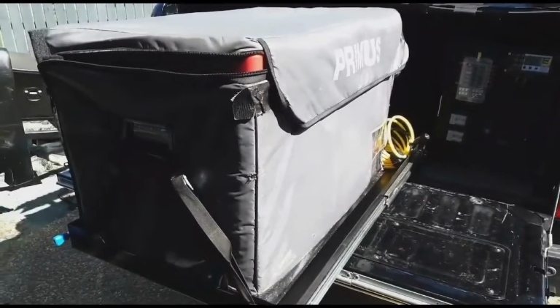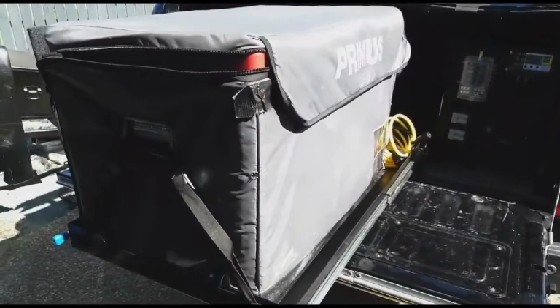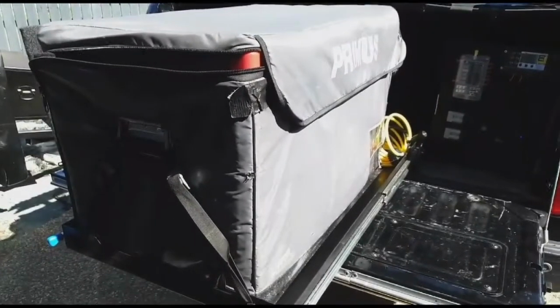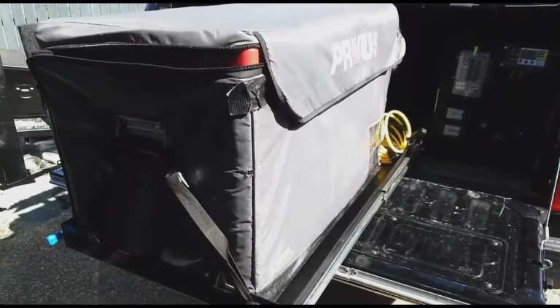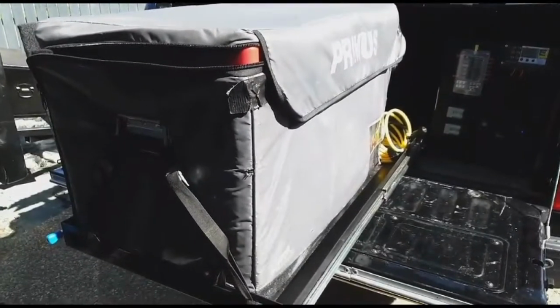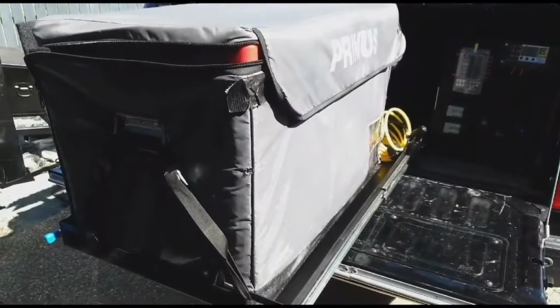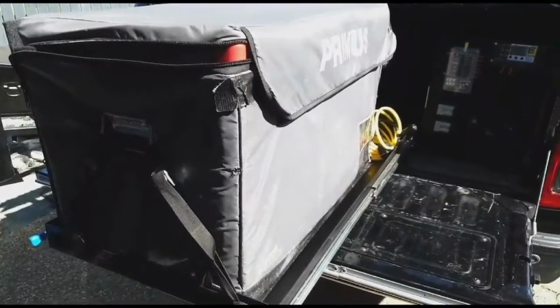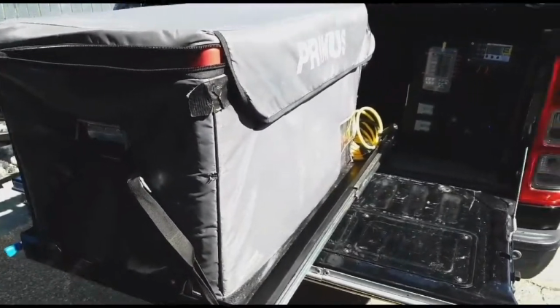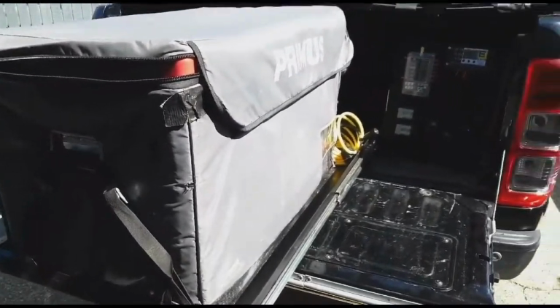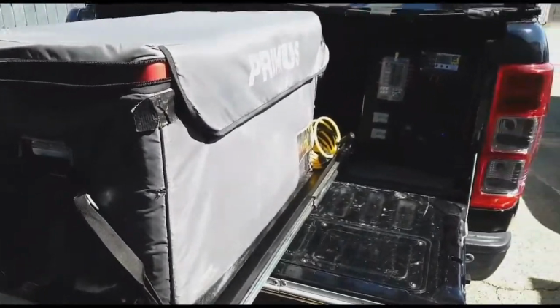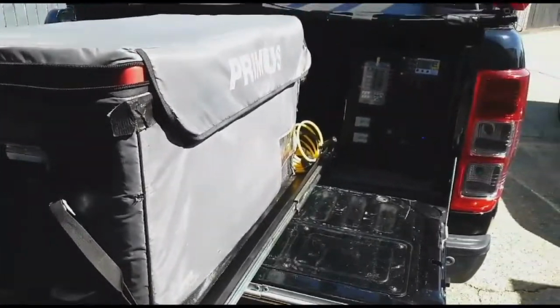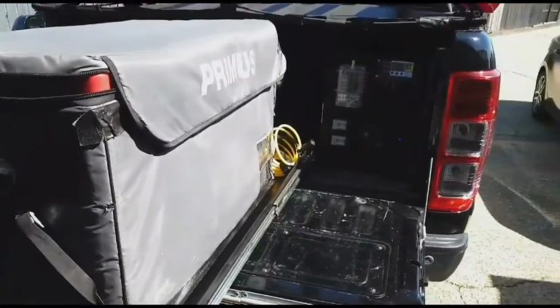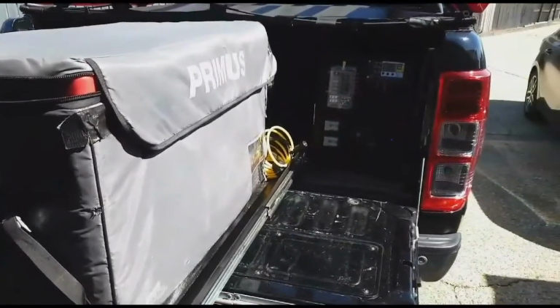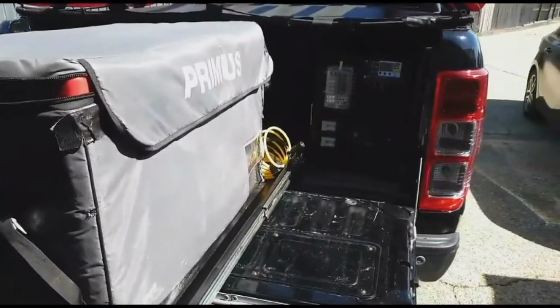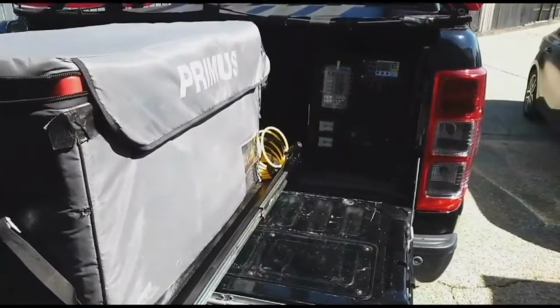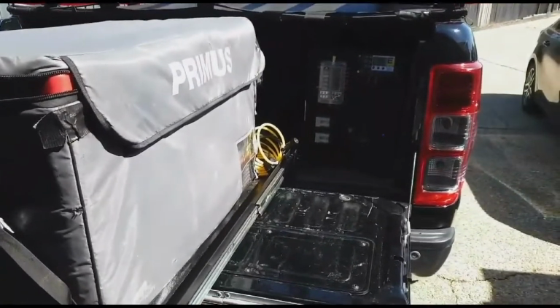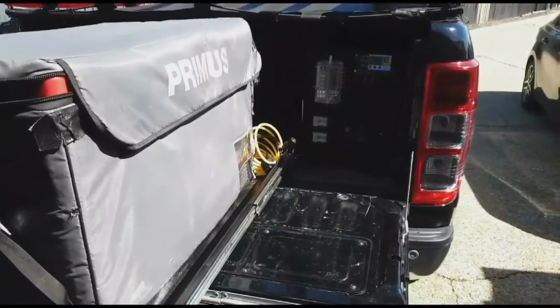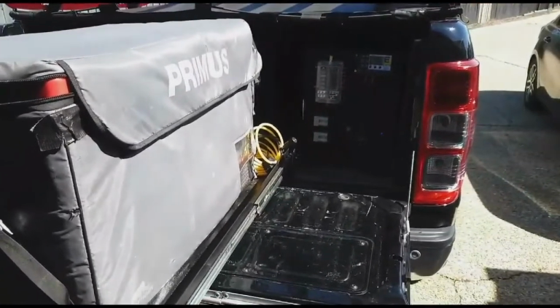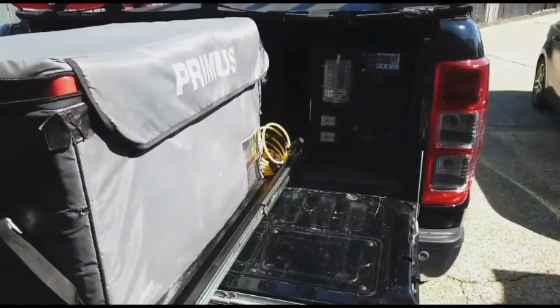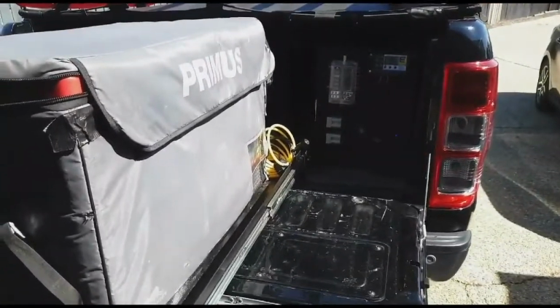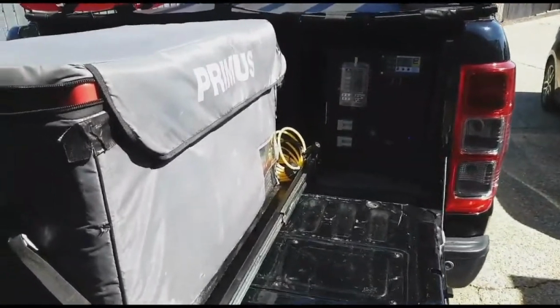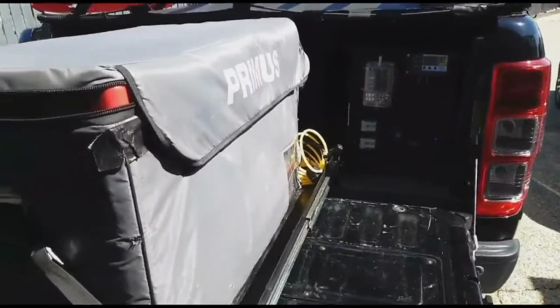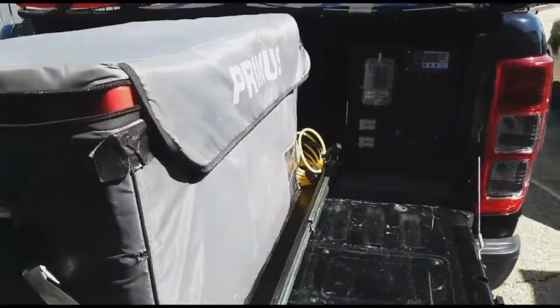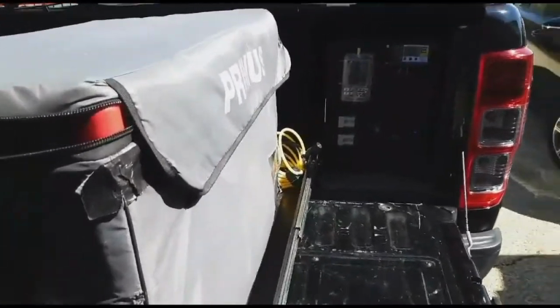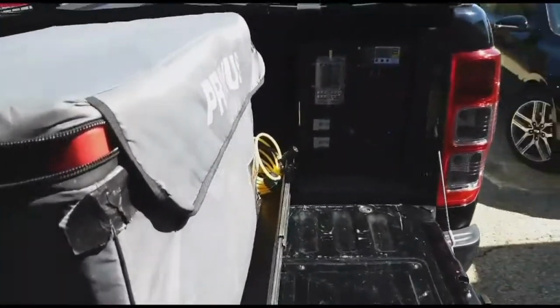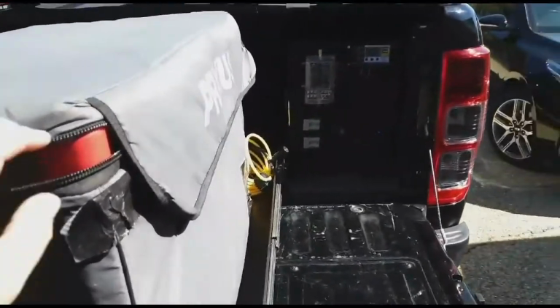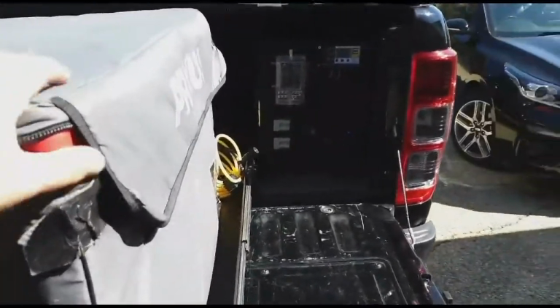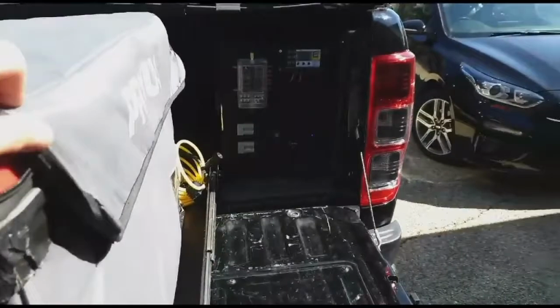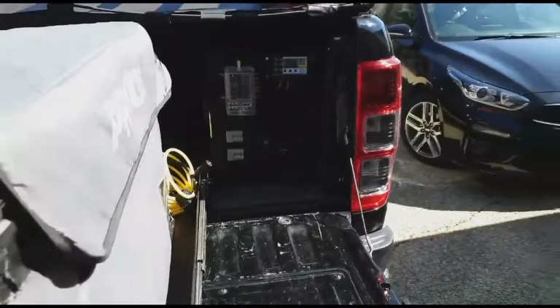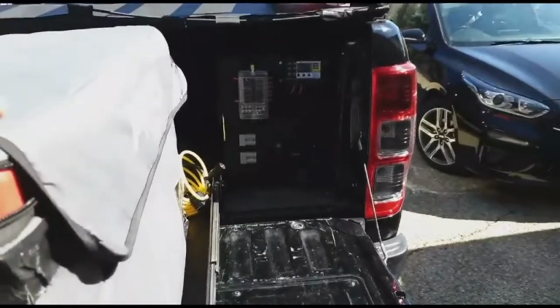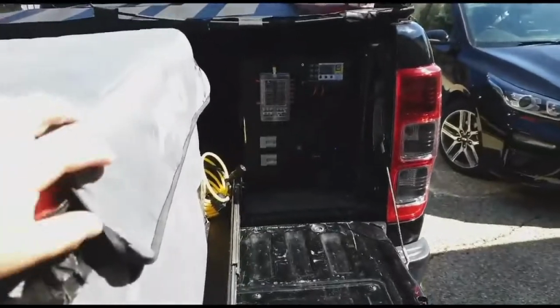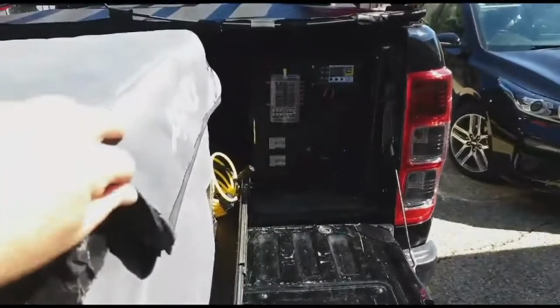The fridge has been going 24/7 for about a month and a half now, keeping the beers cold. It's good.